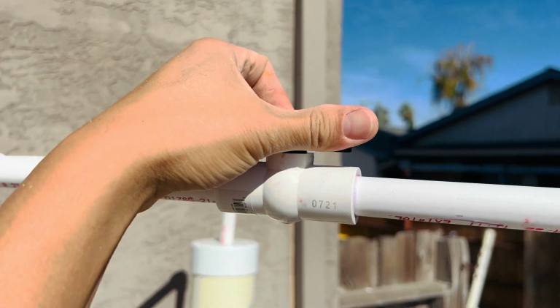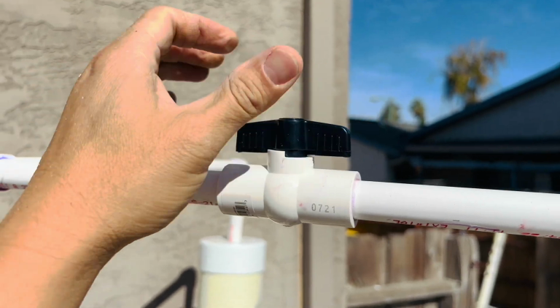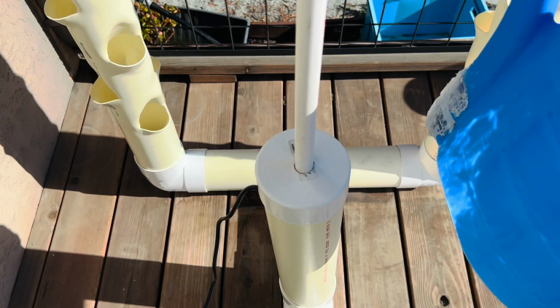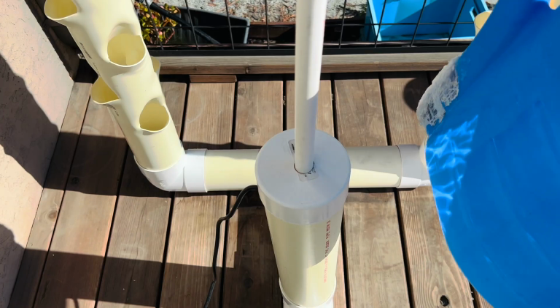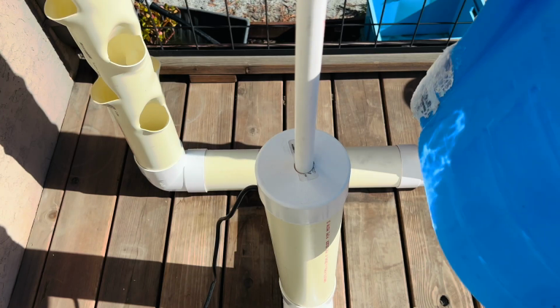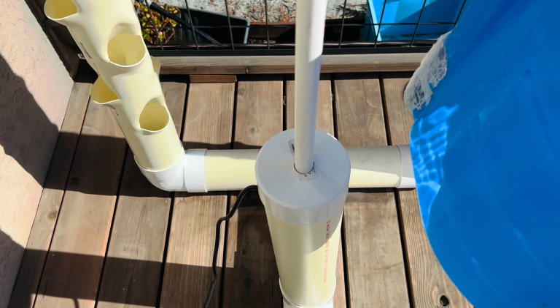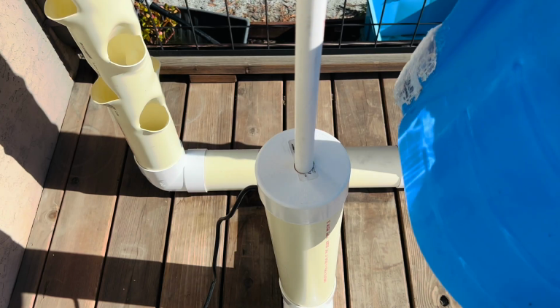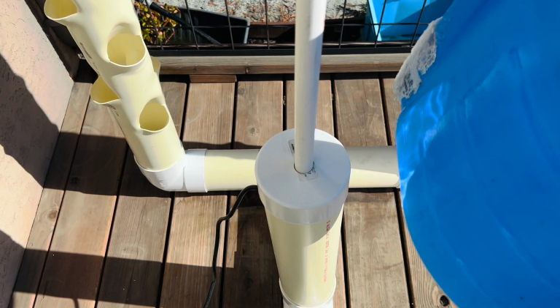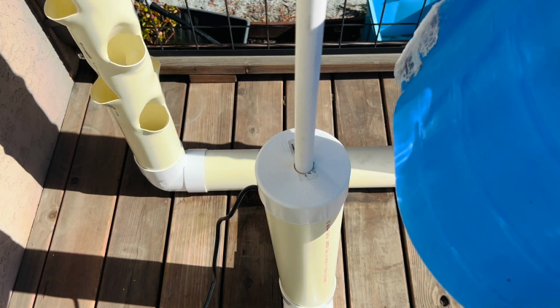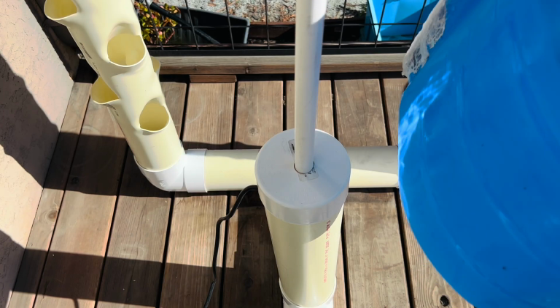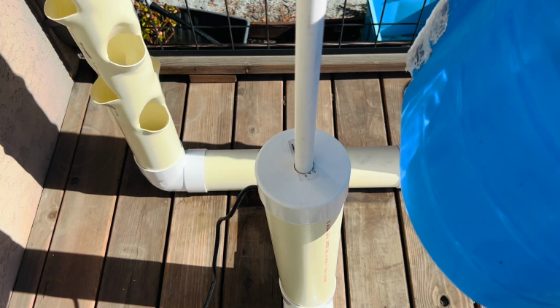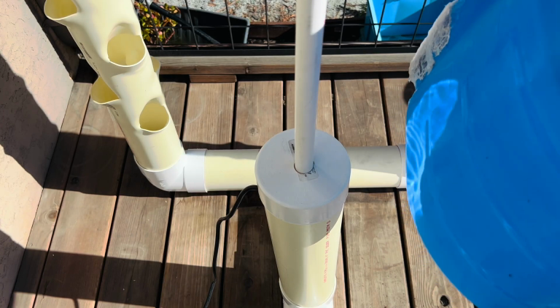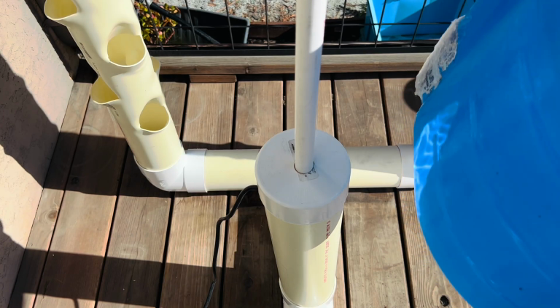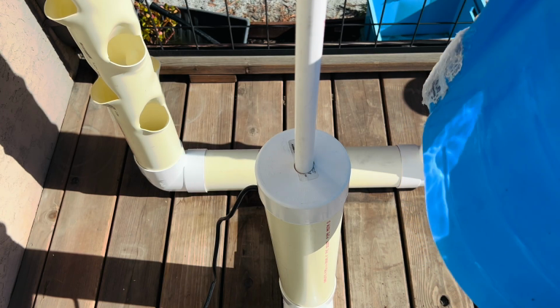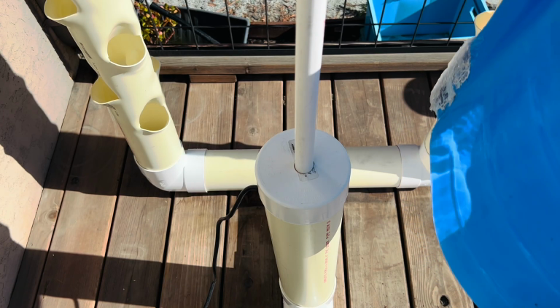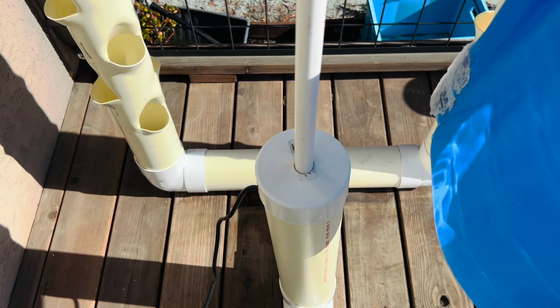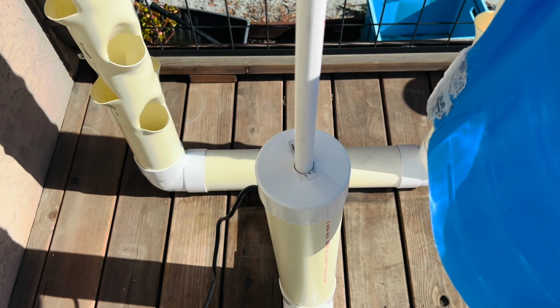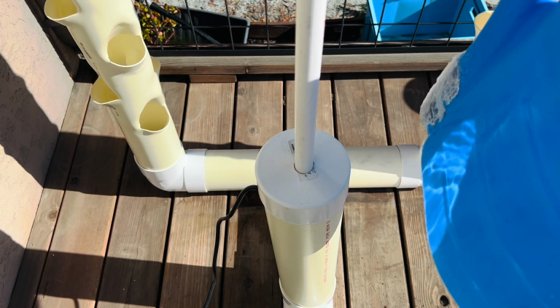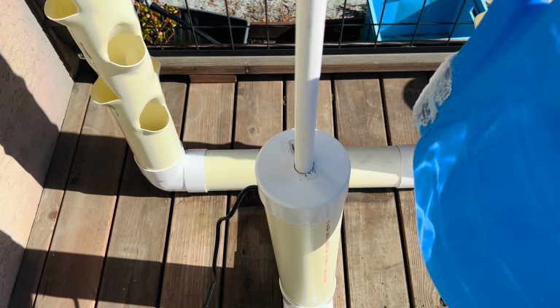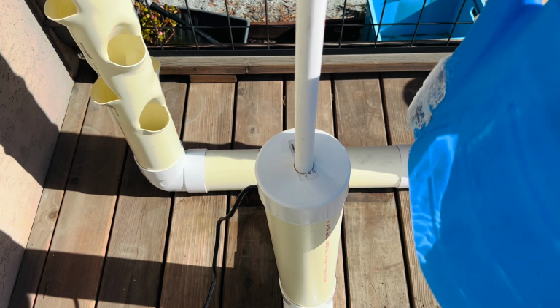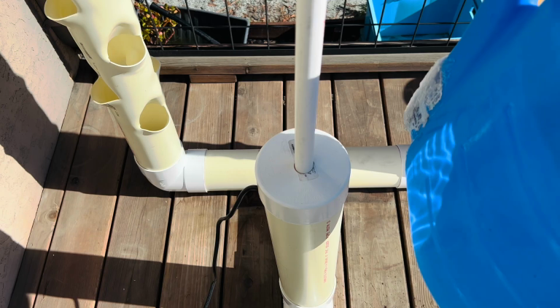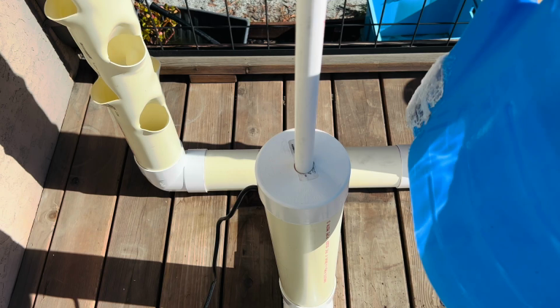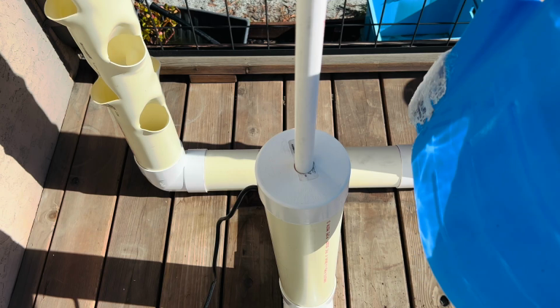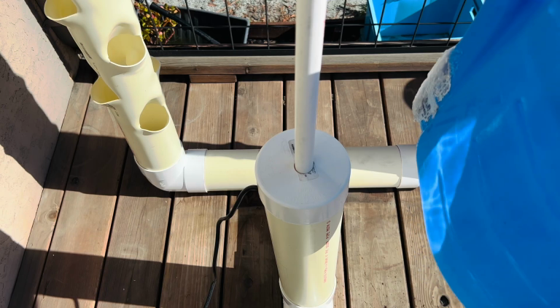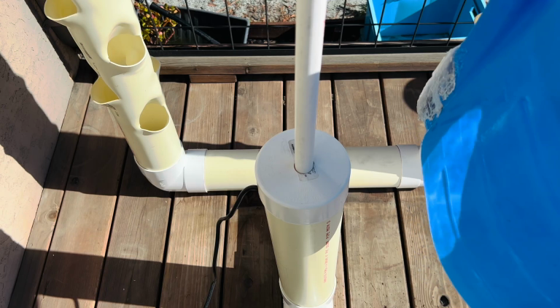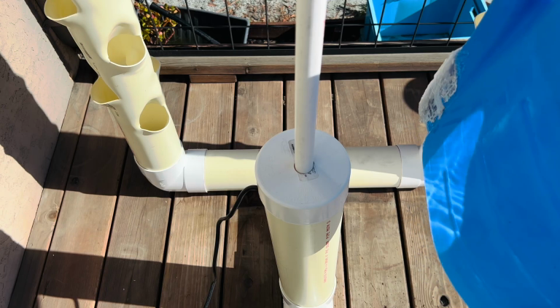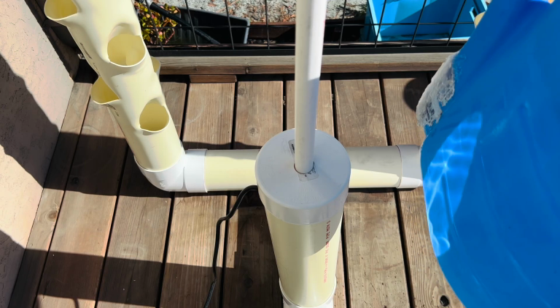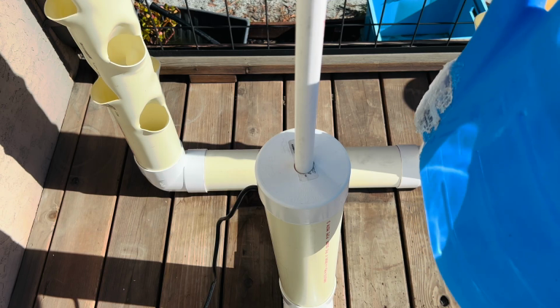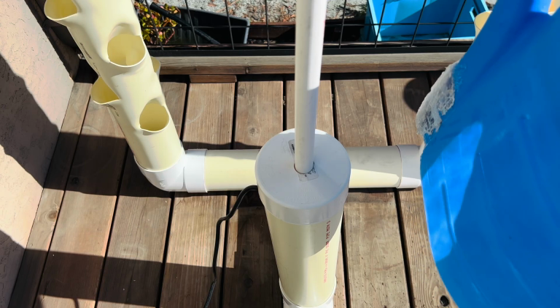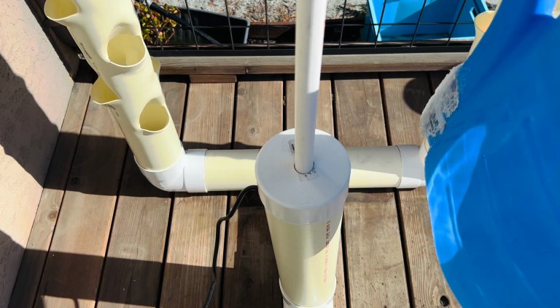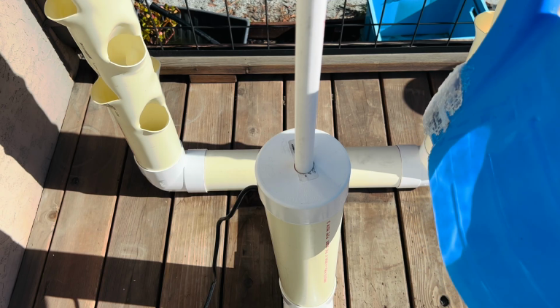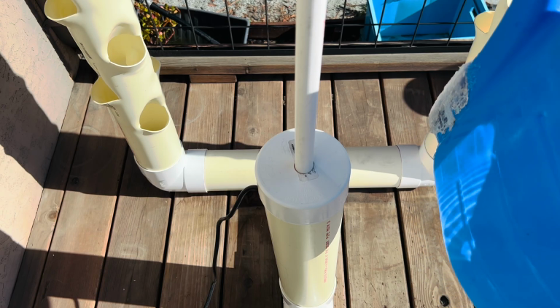This is a two-gallon bucket, so we'll see how many gallons it will need to fill it up.